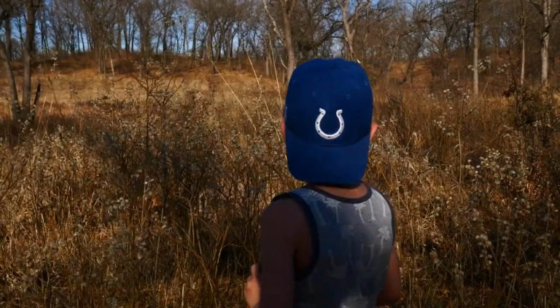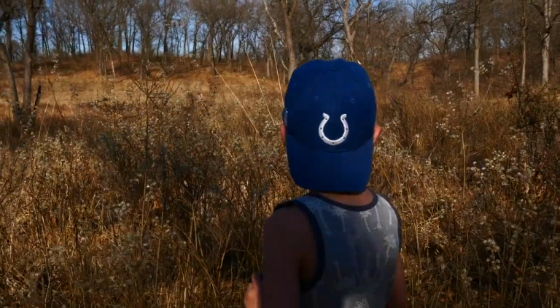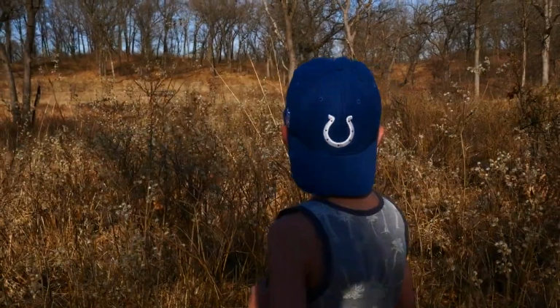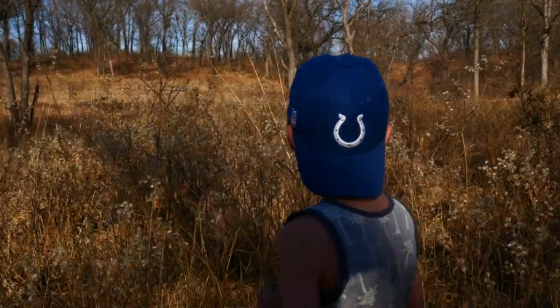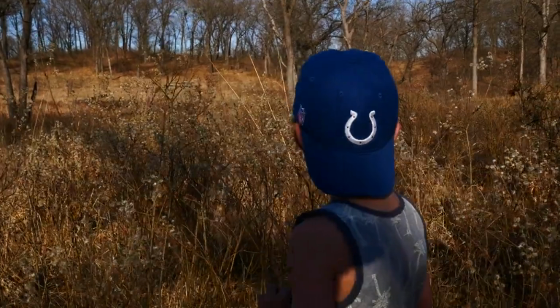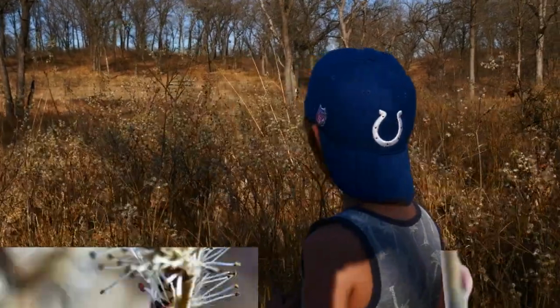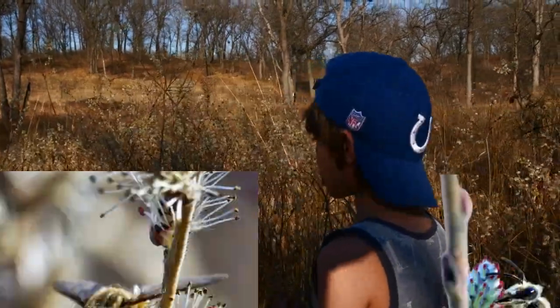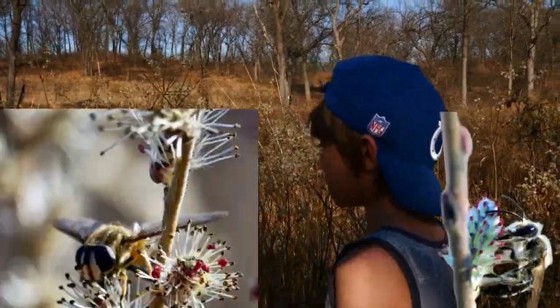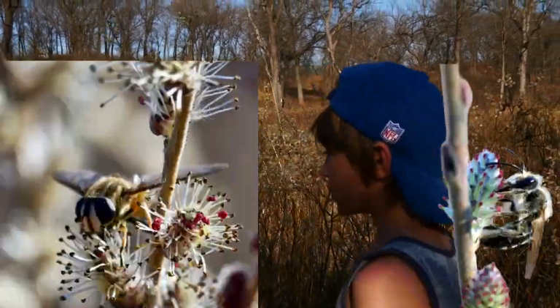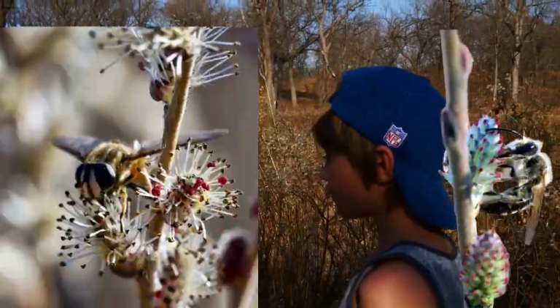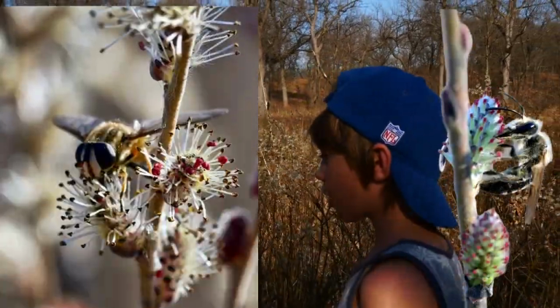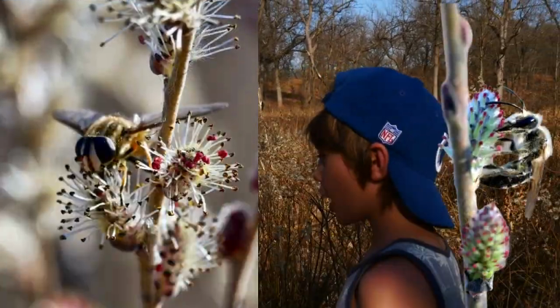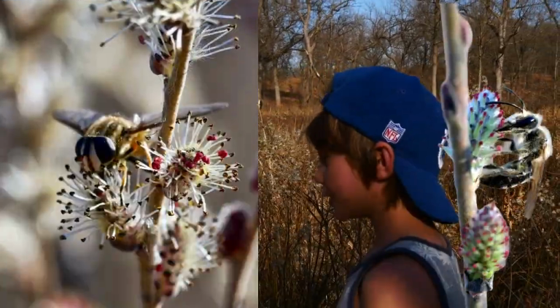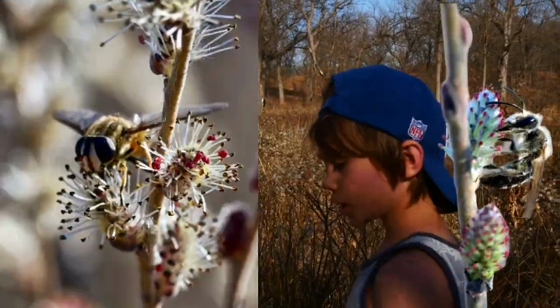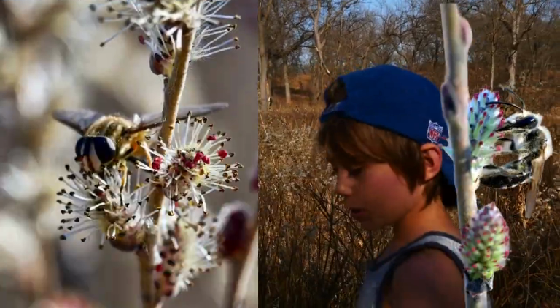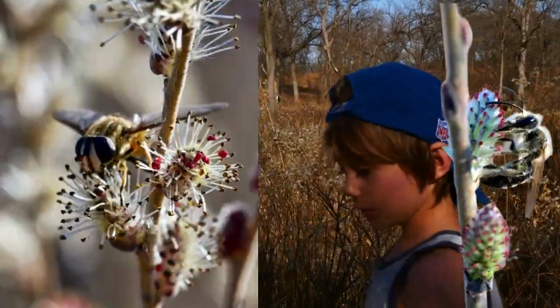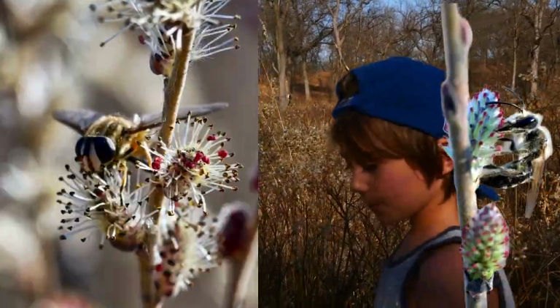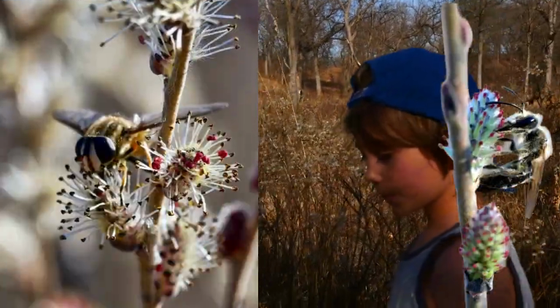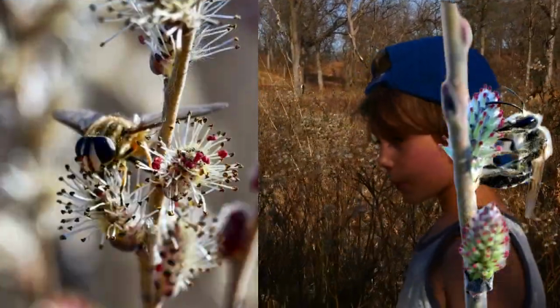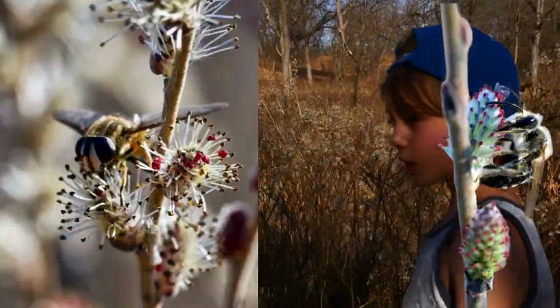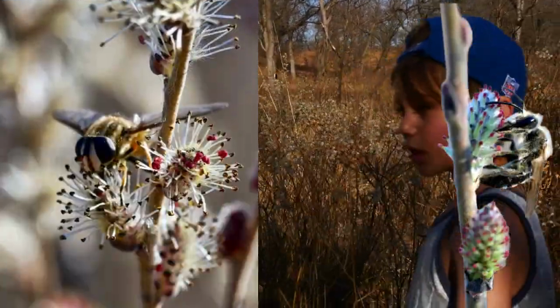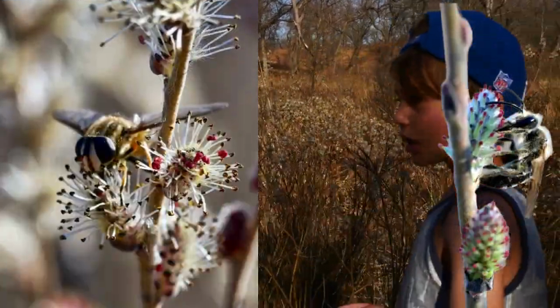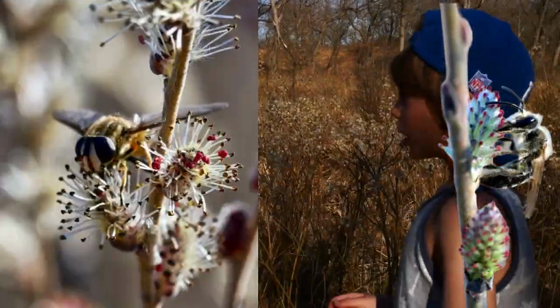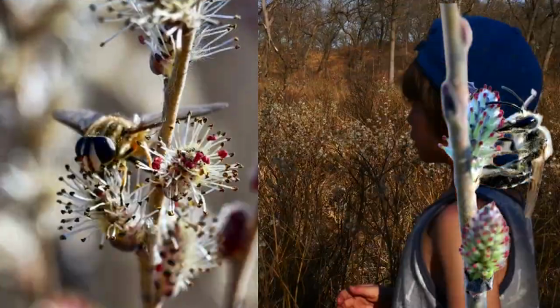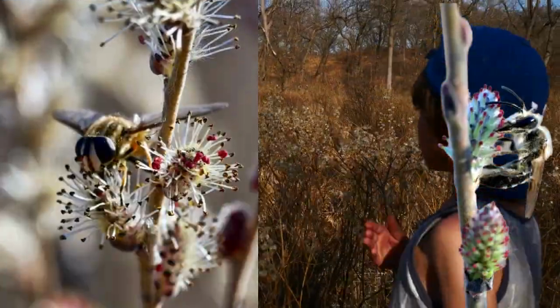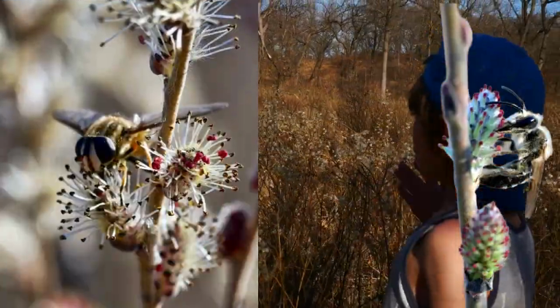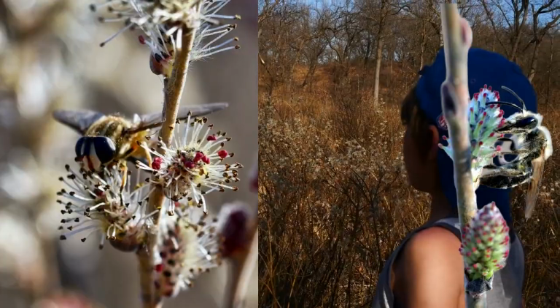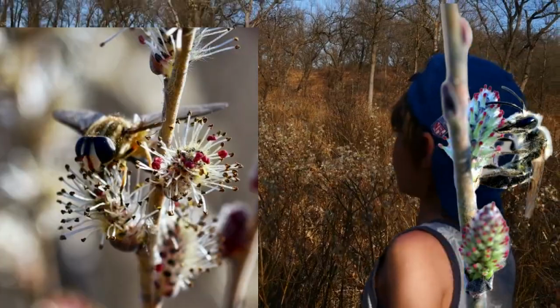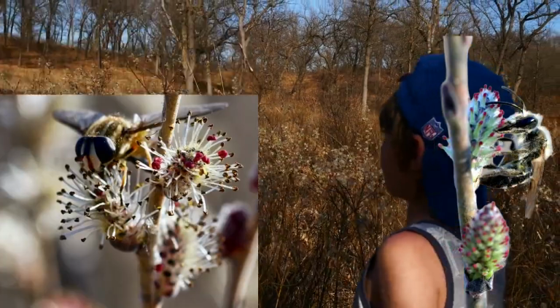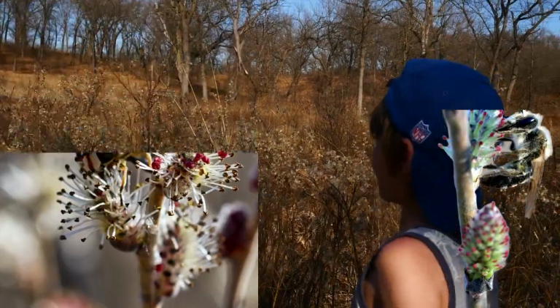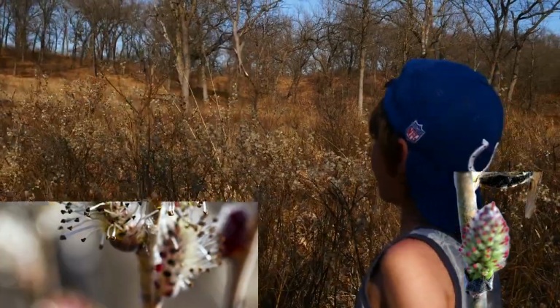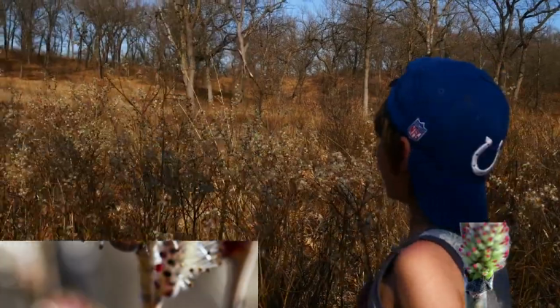These pollinating bees and flies are all over here.